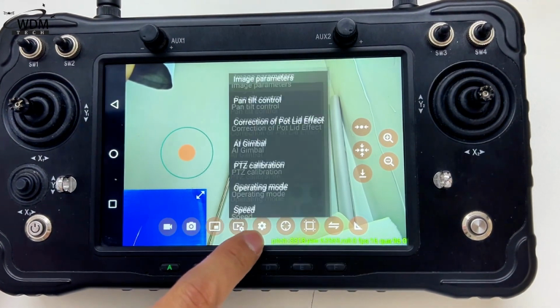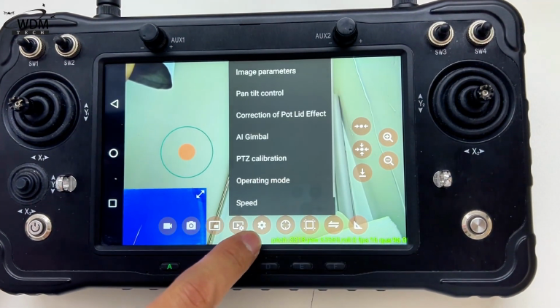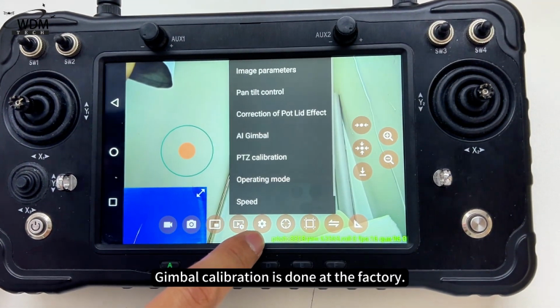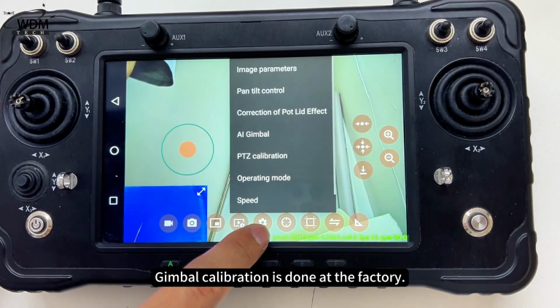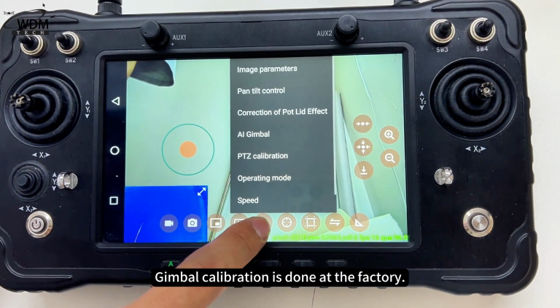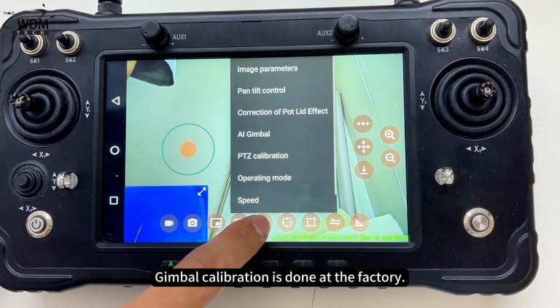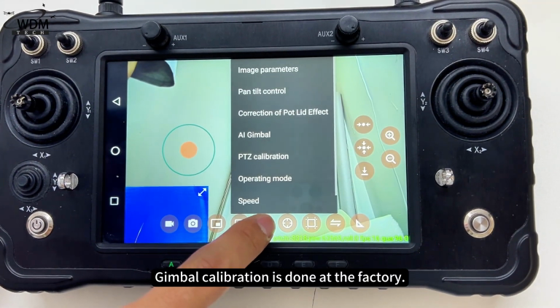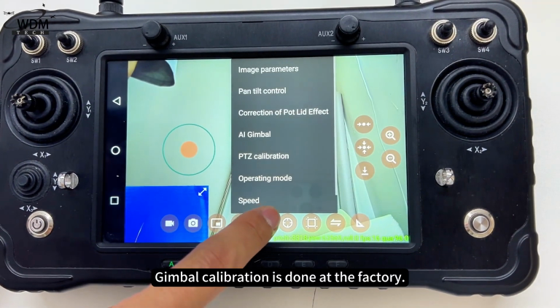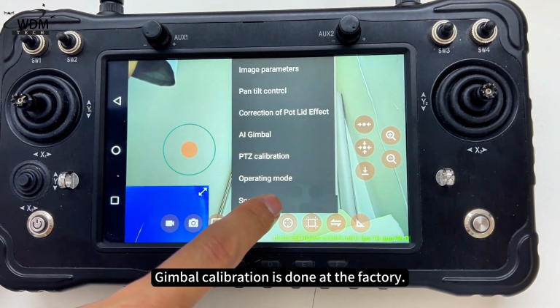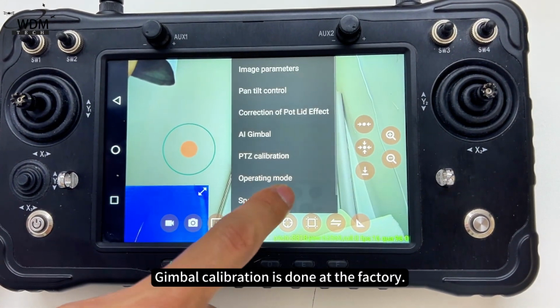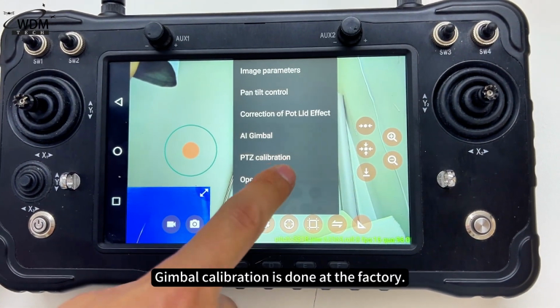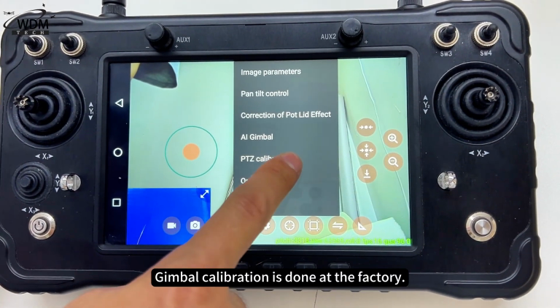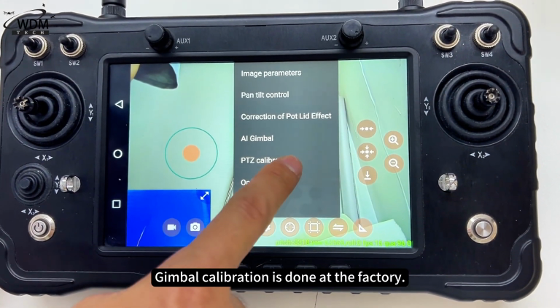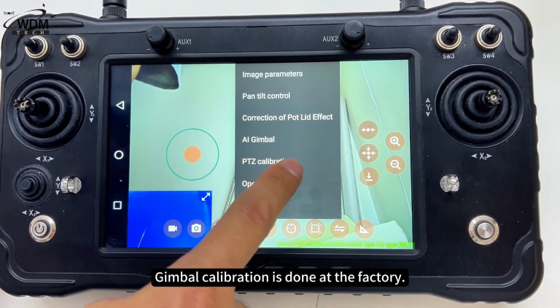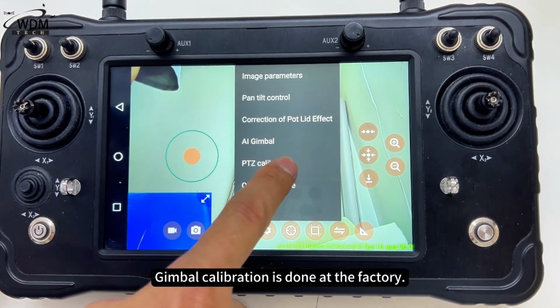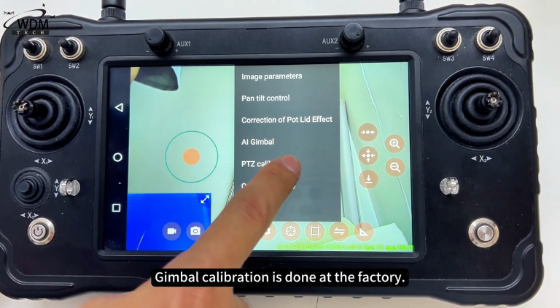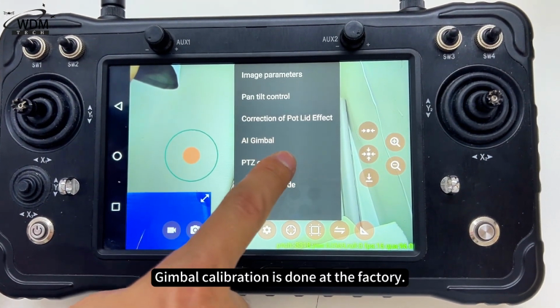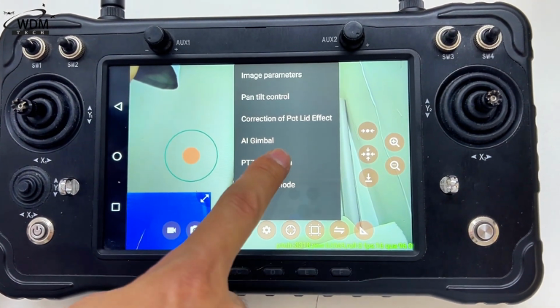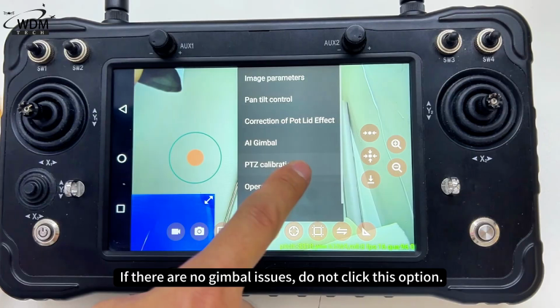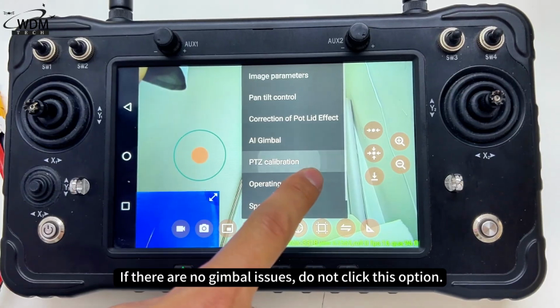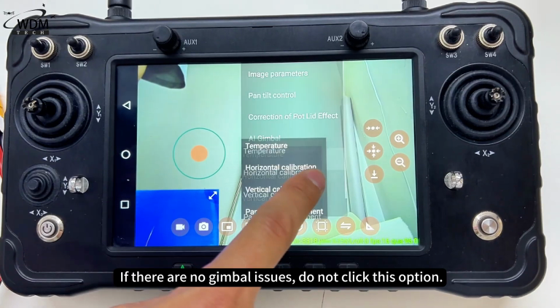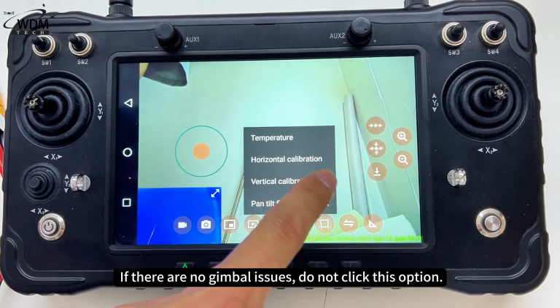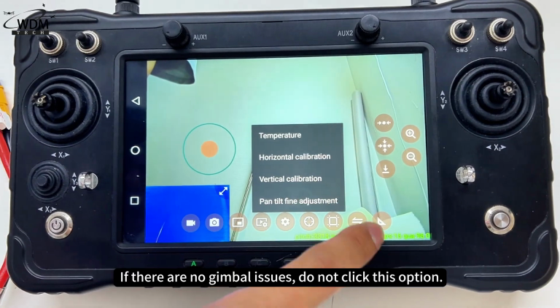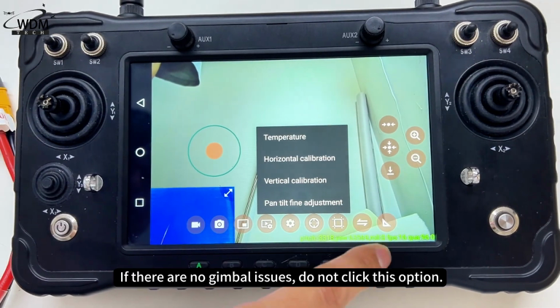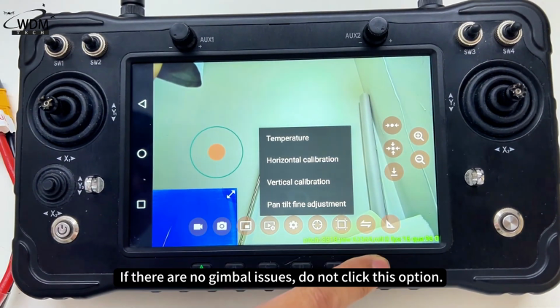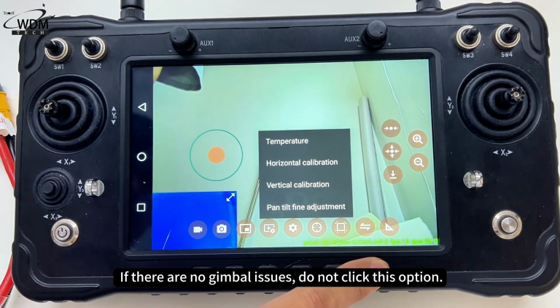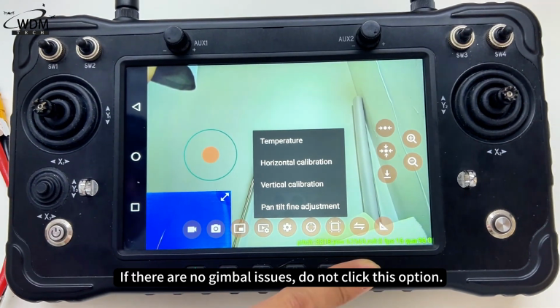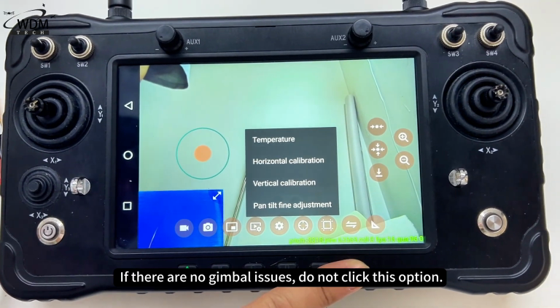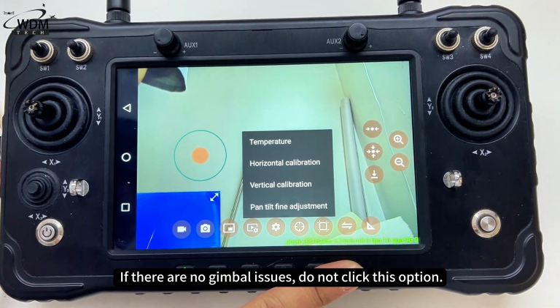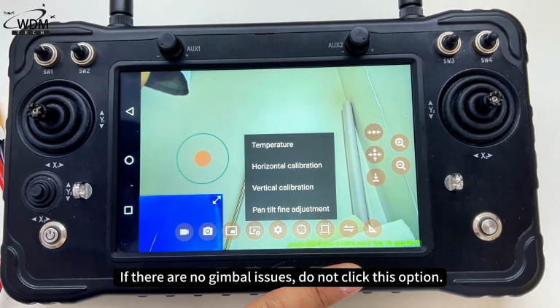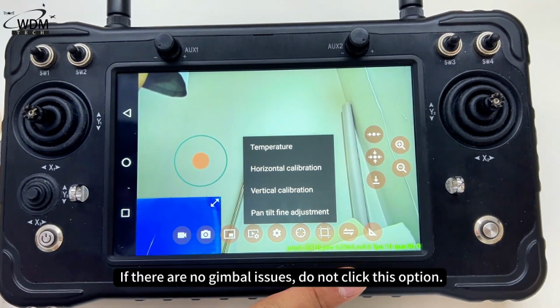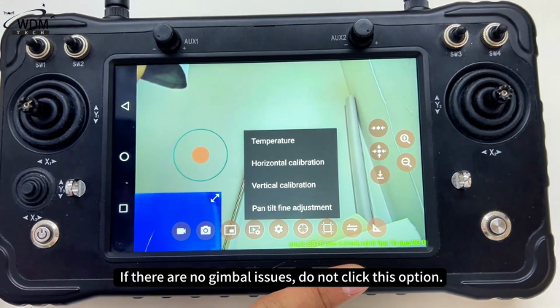Calibration is done at the factory. If there are no gimbal issues, do not click this option.